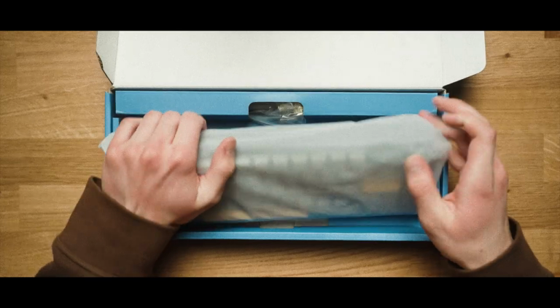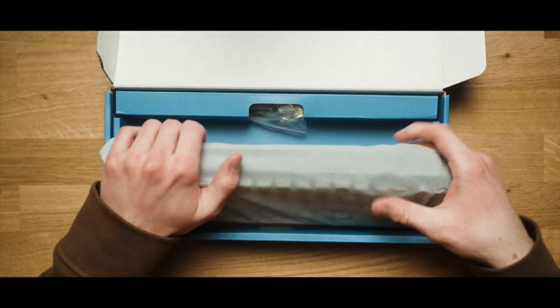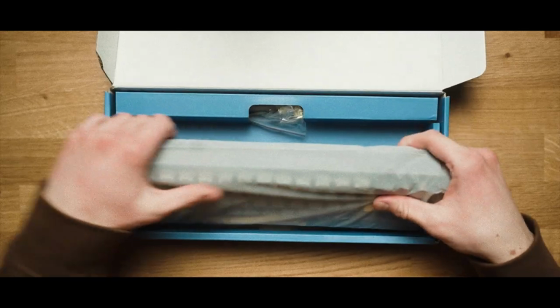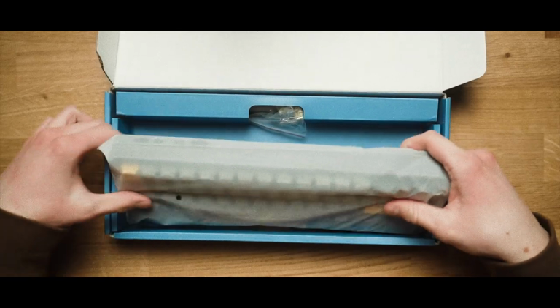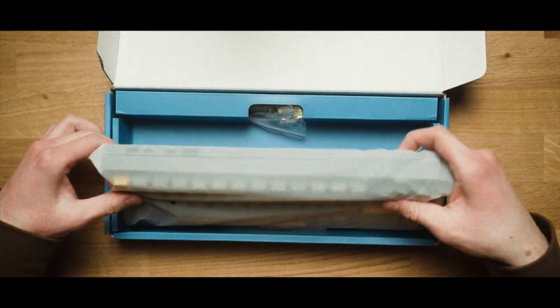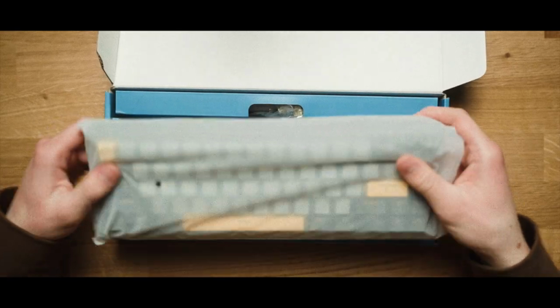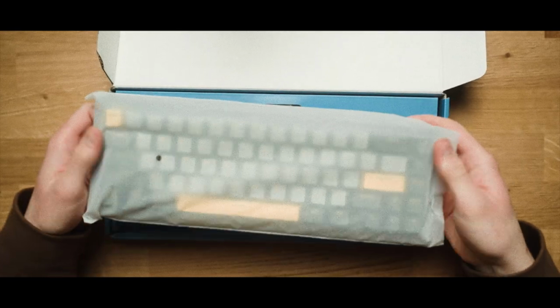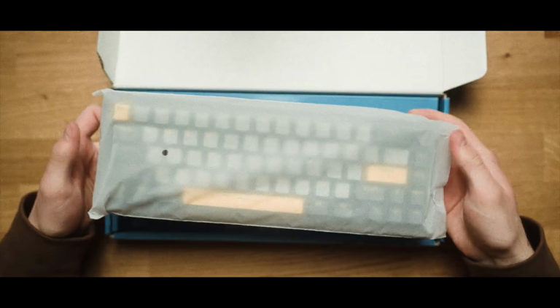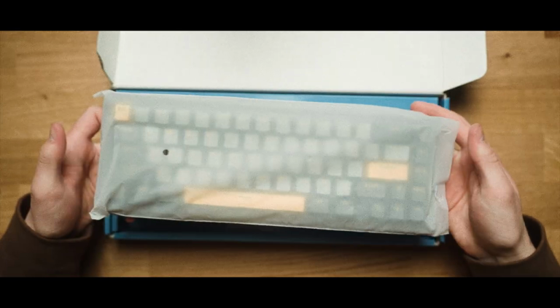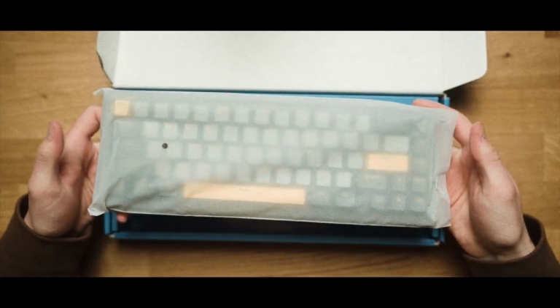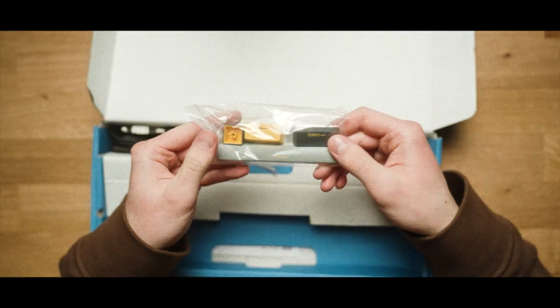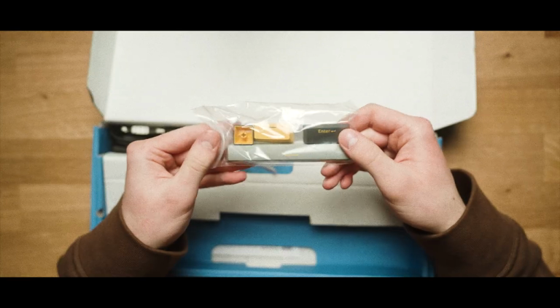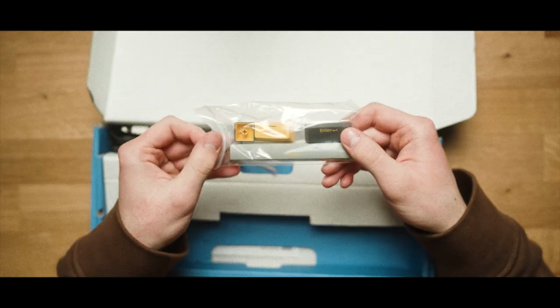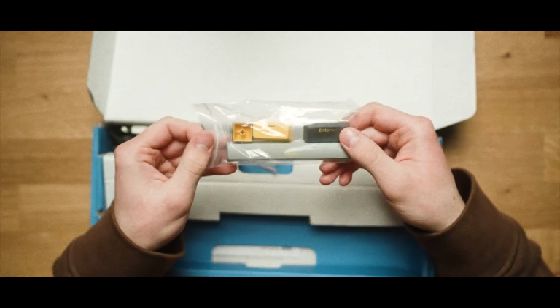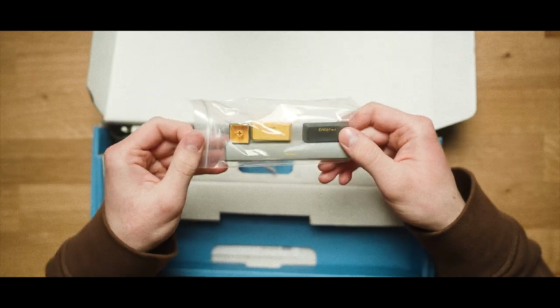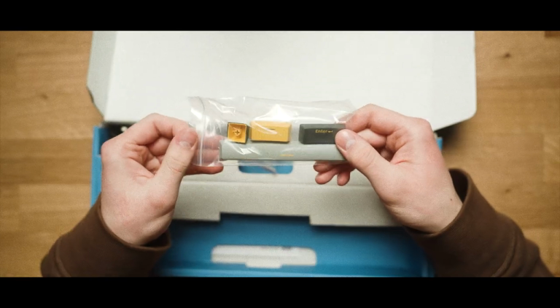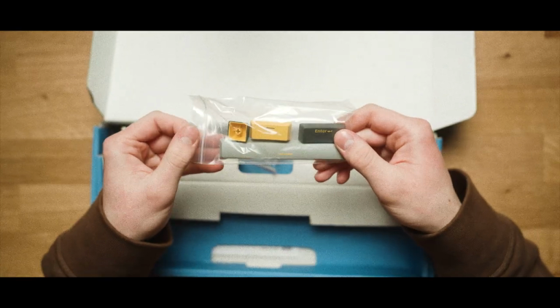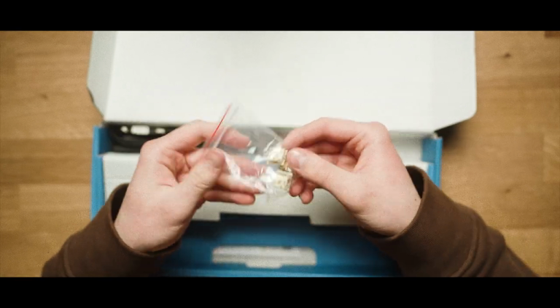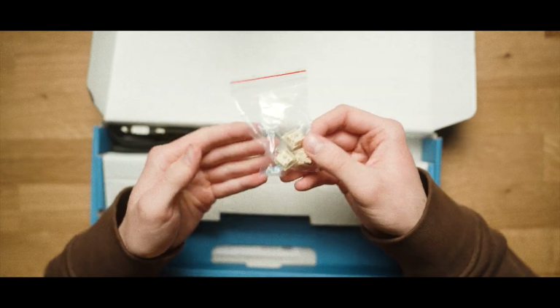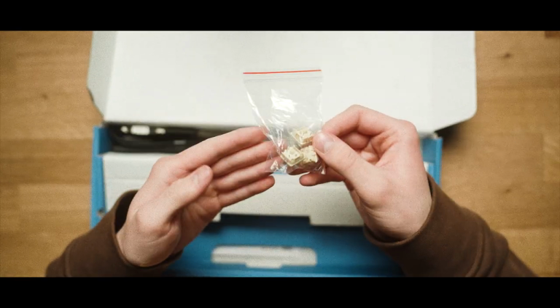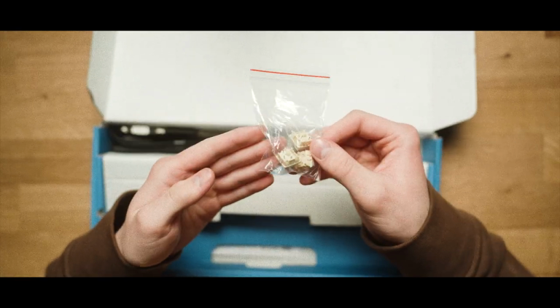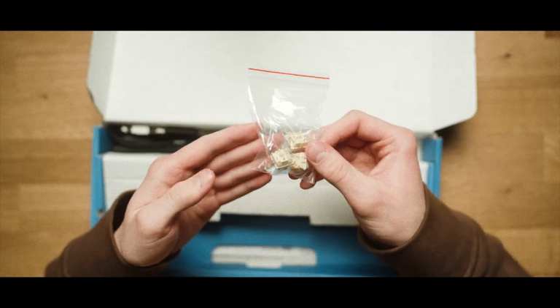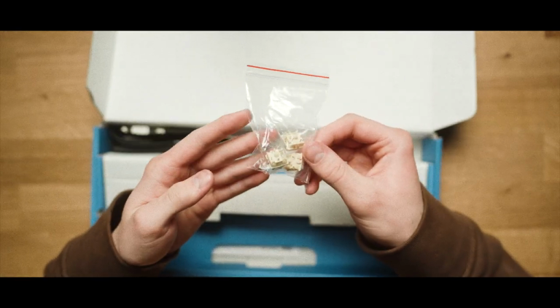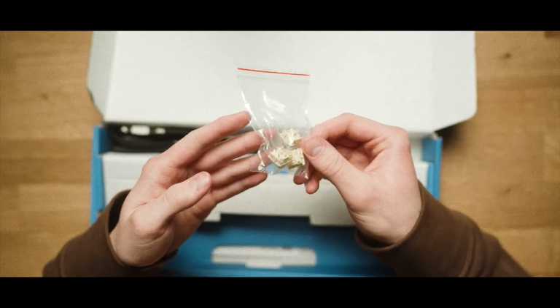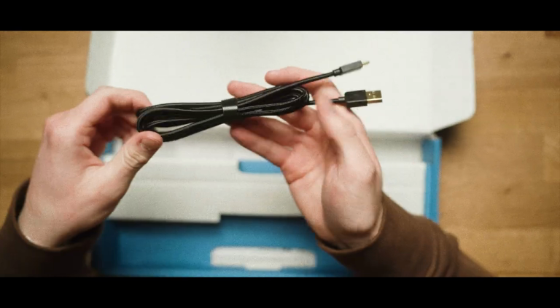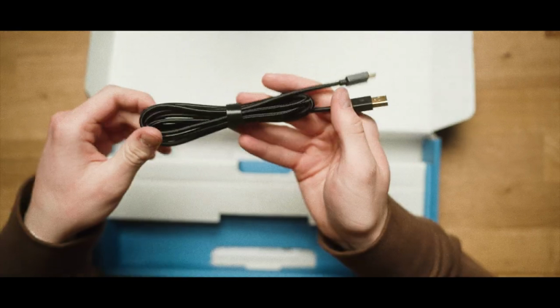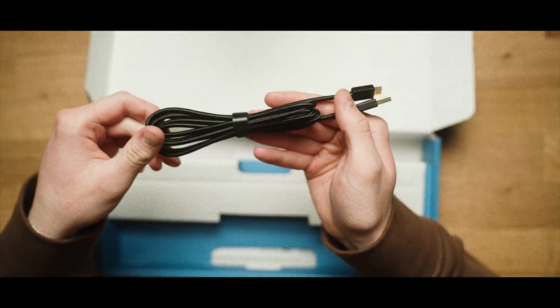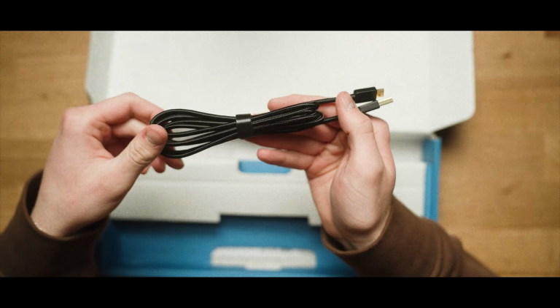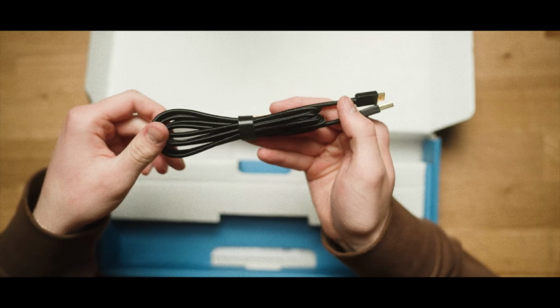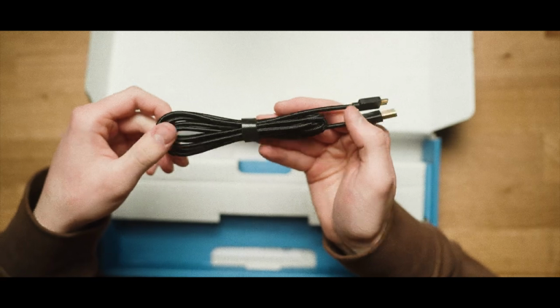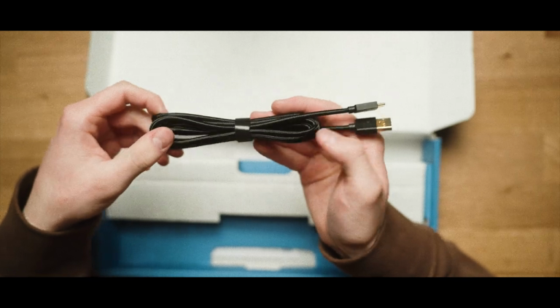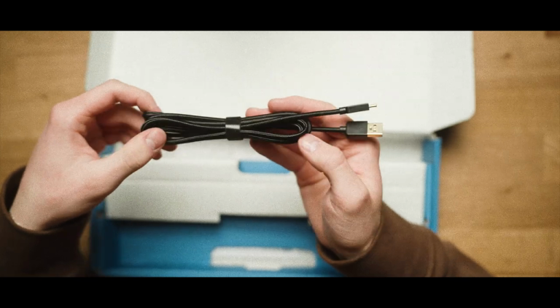Inside the box you'll get your keyboard, some extra keycaps, a couple extra switches, and a nice braided cable.